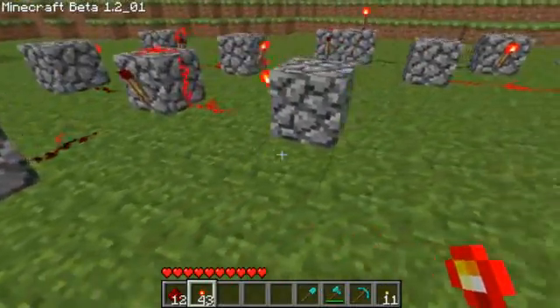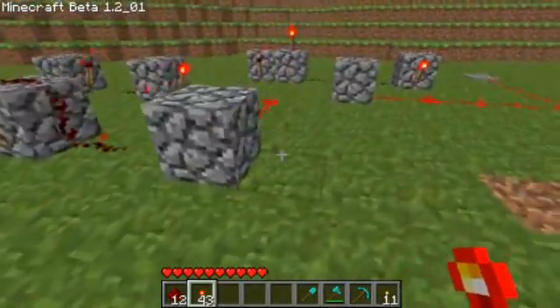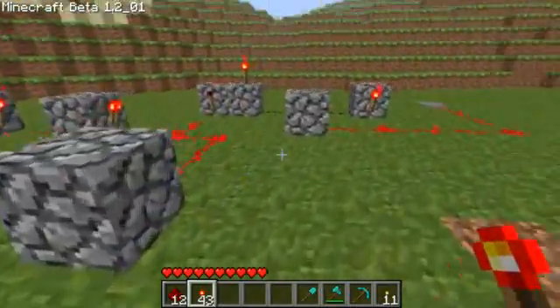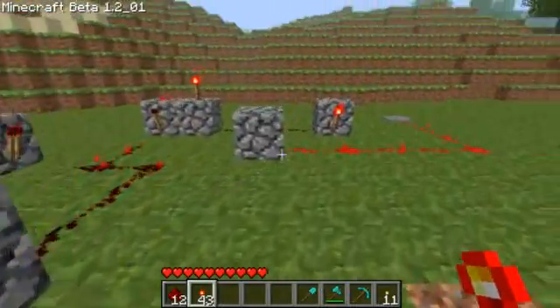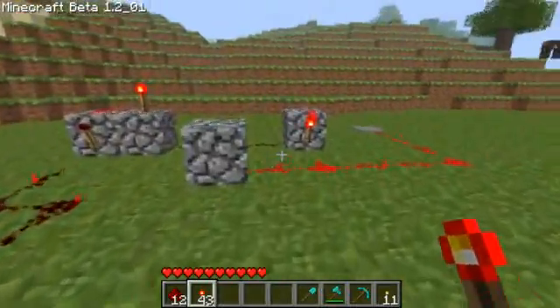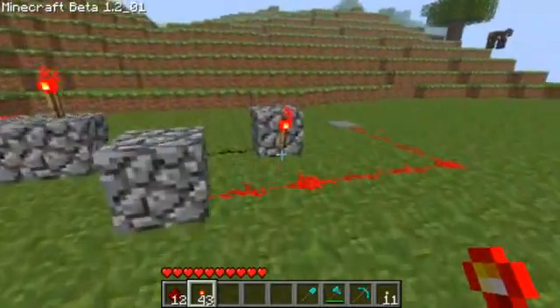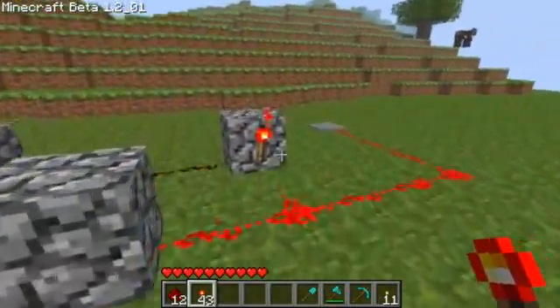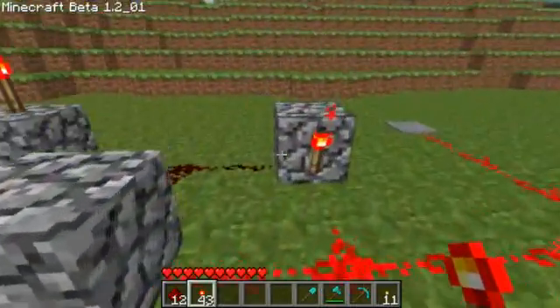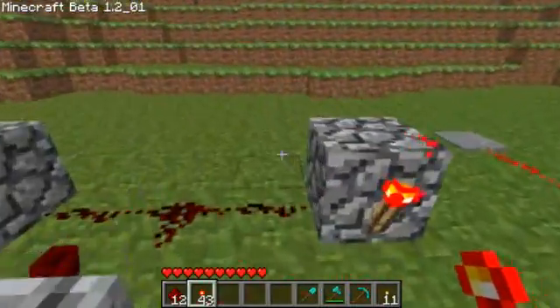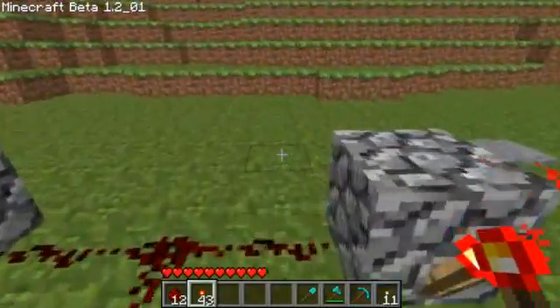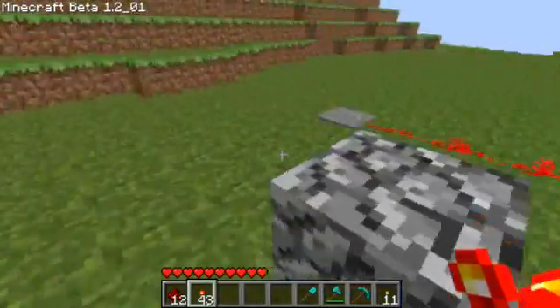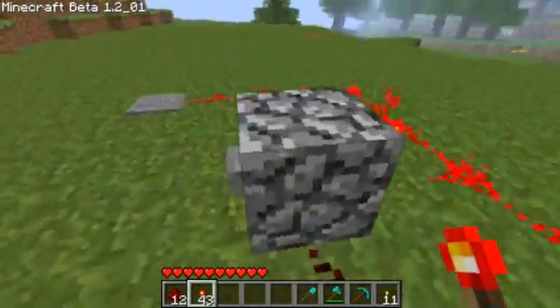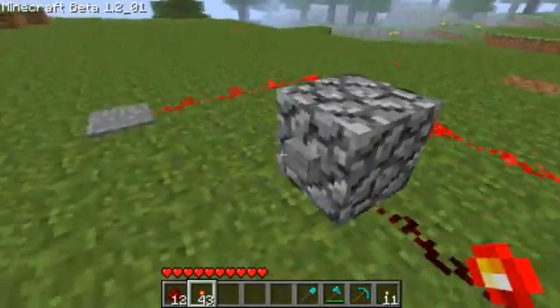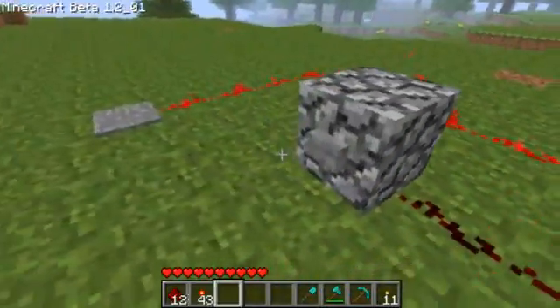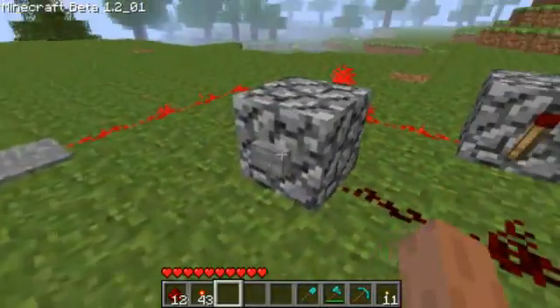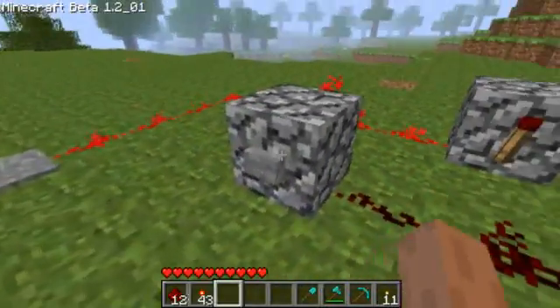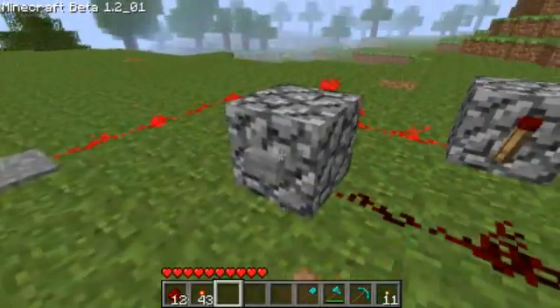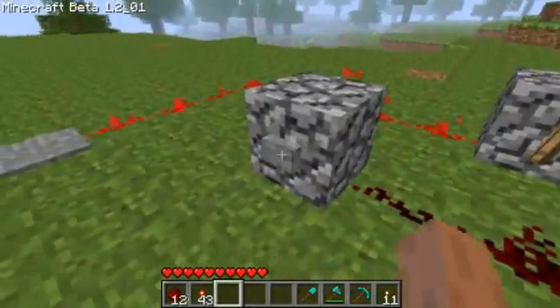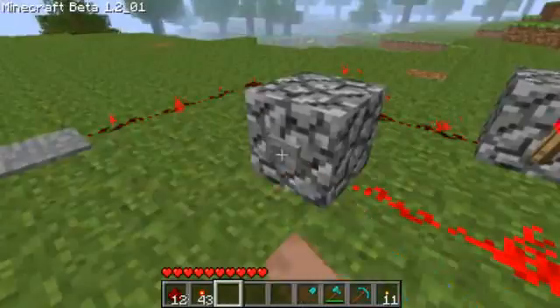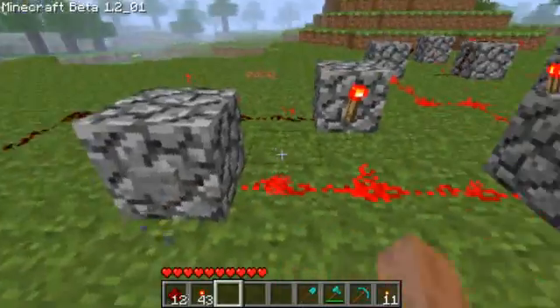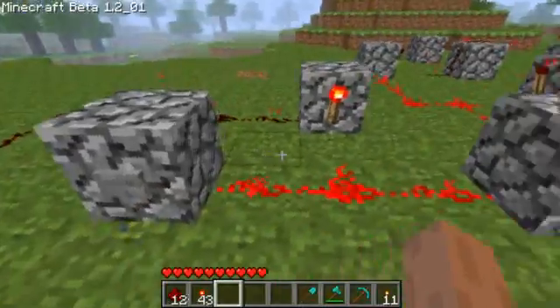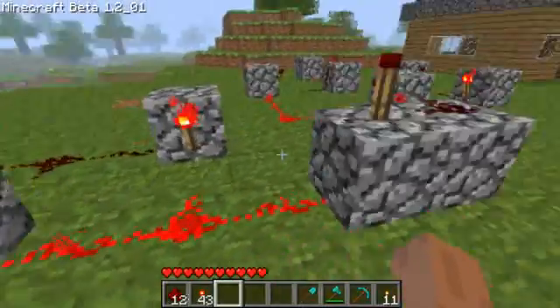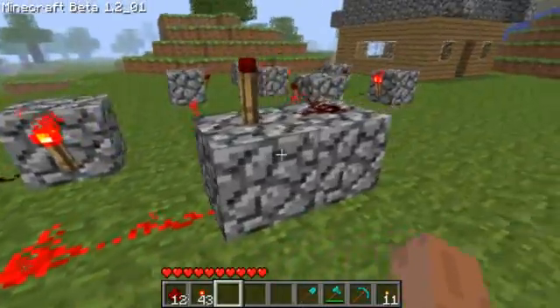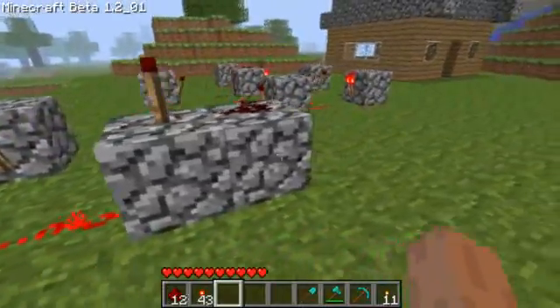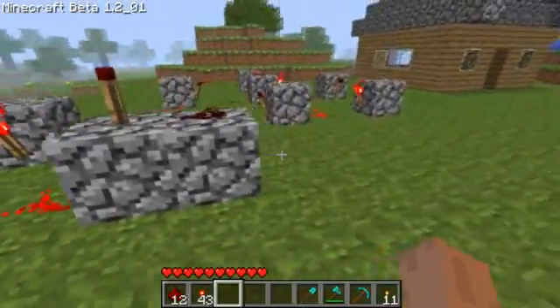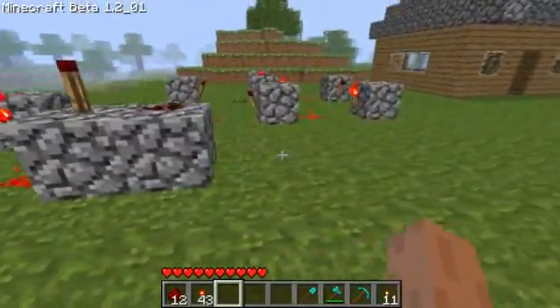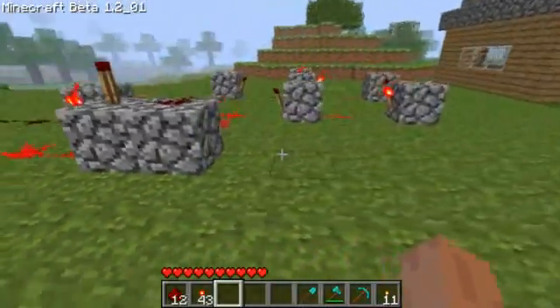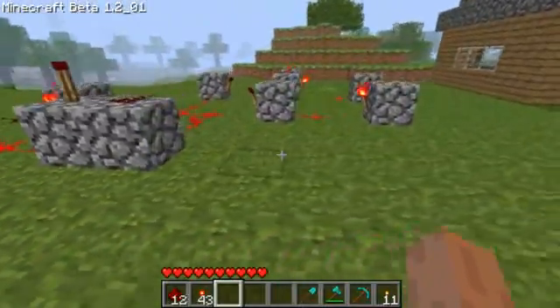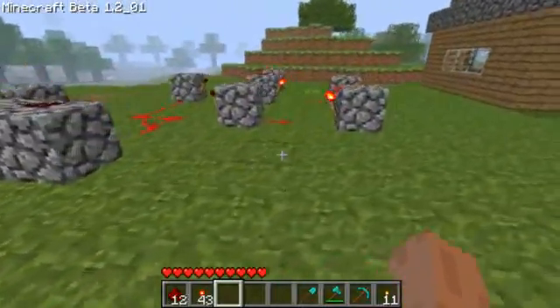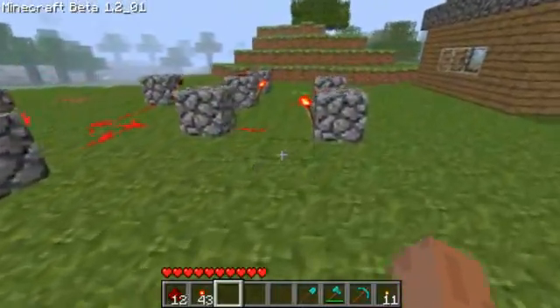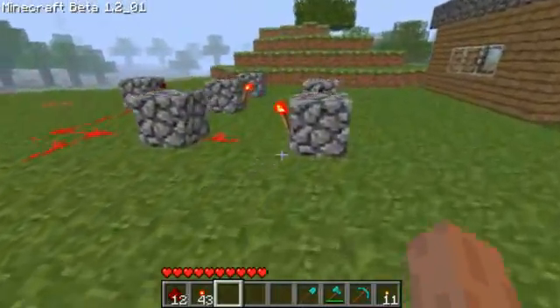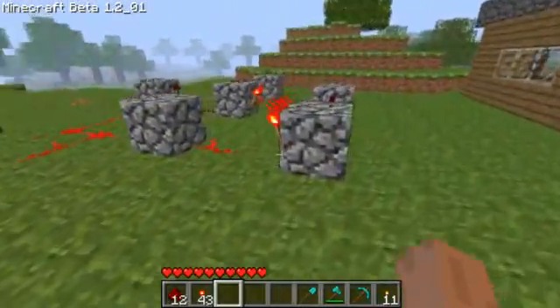Now you can connect up as many lights or redstone torches as you want. And really, that is it.